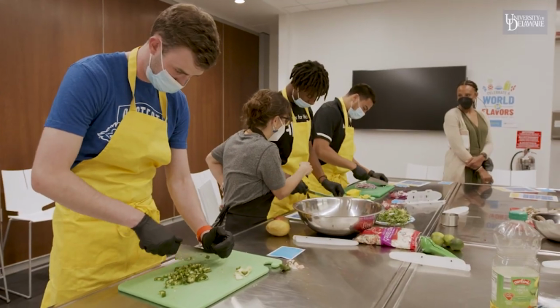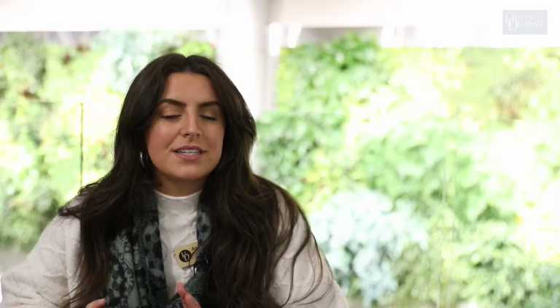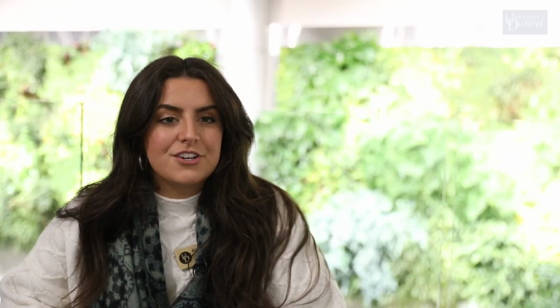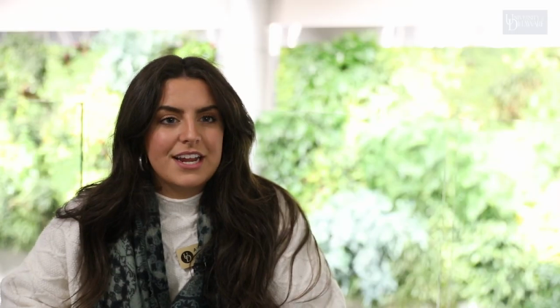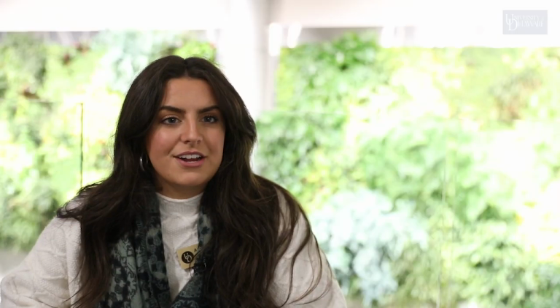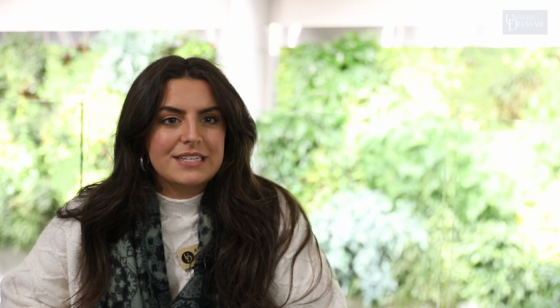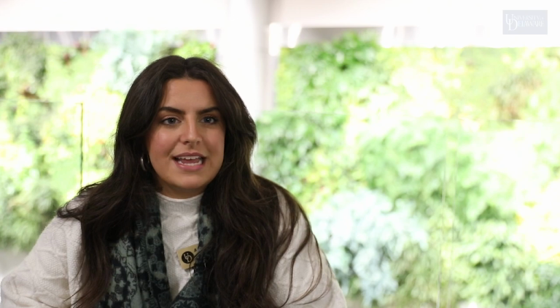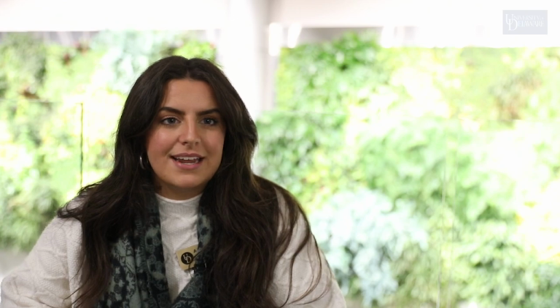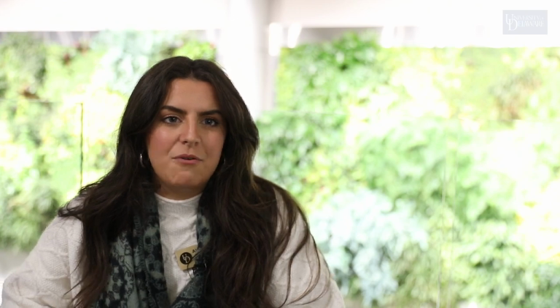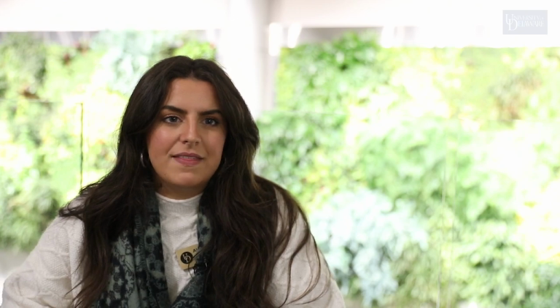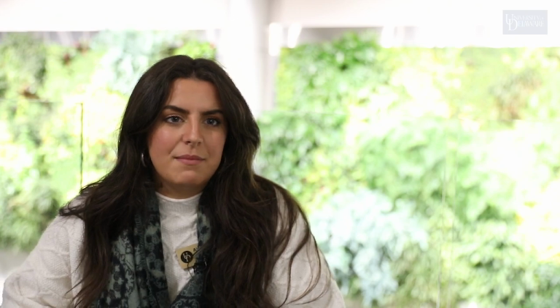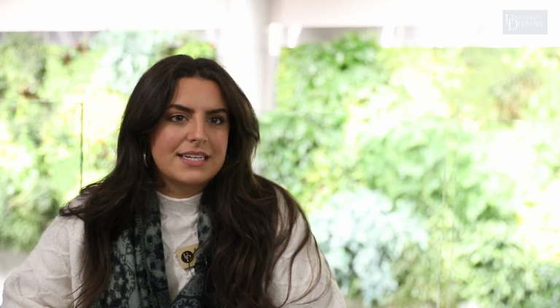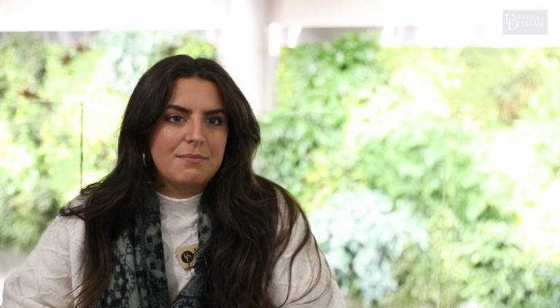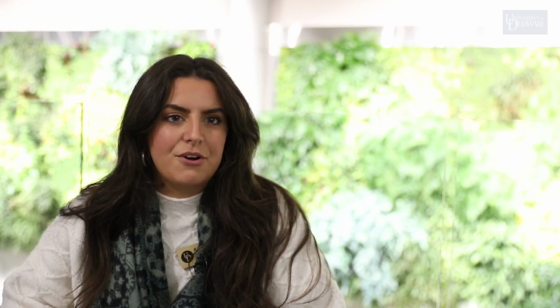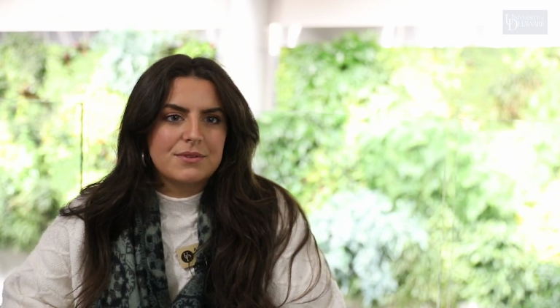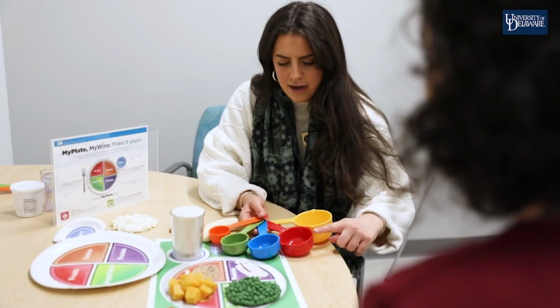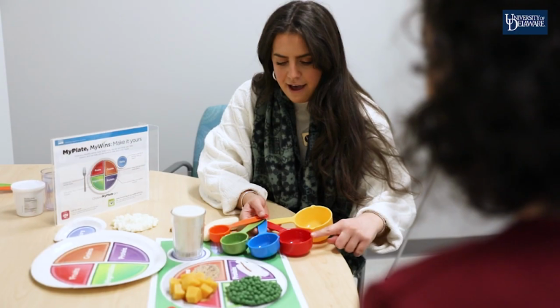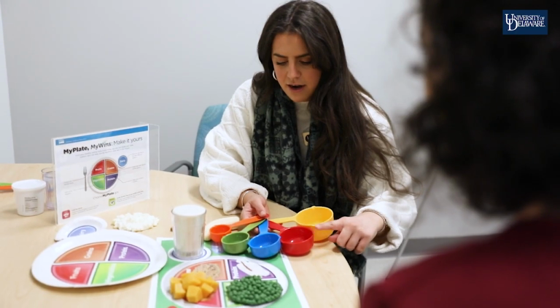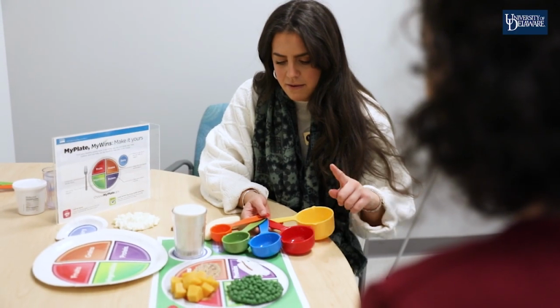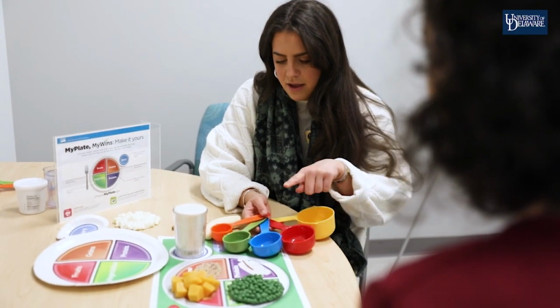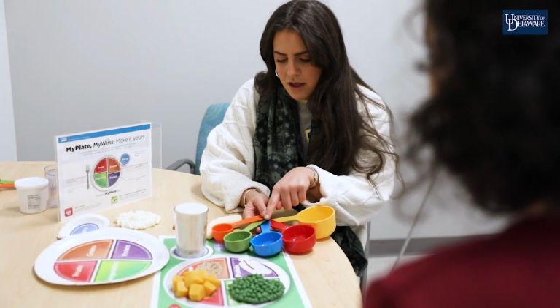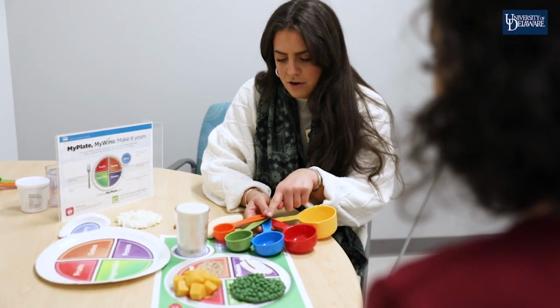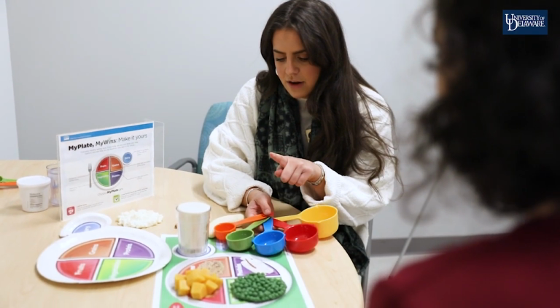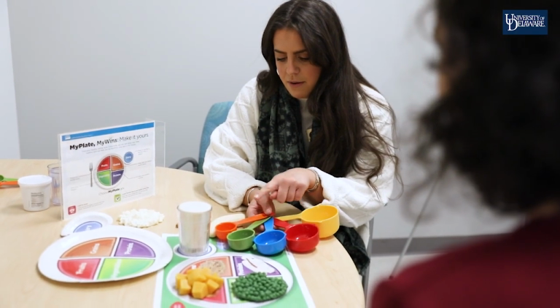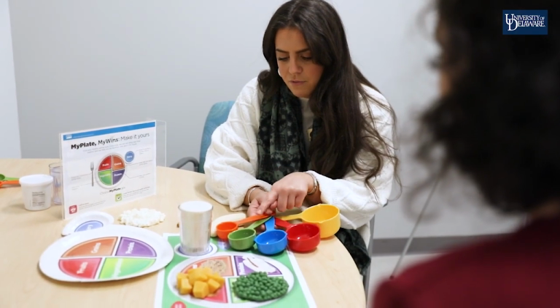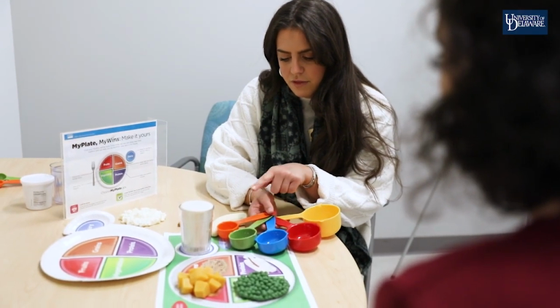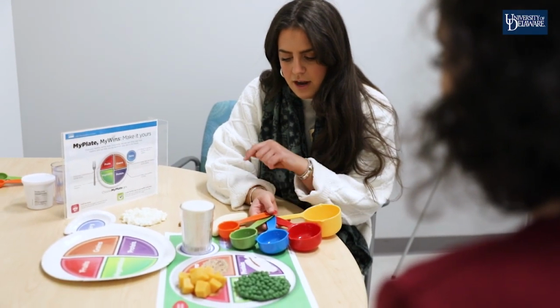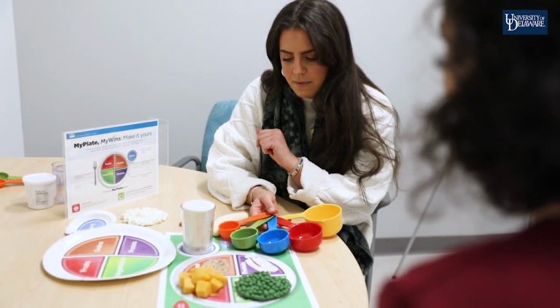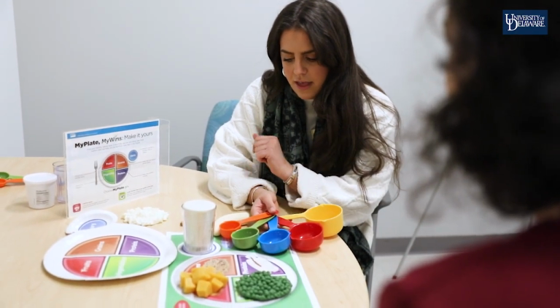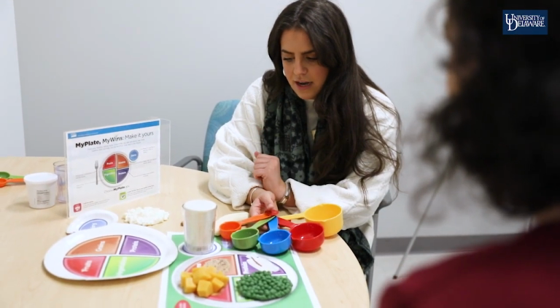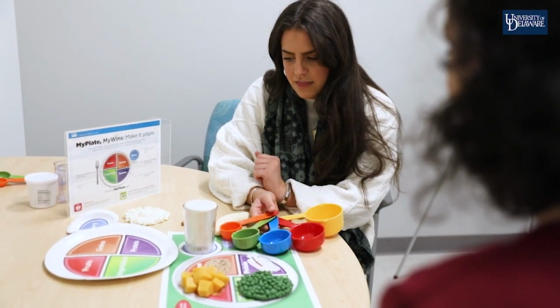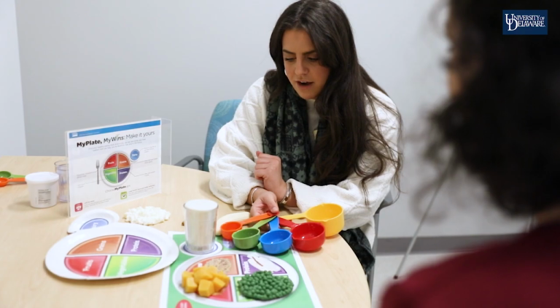I went to undergrad here at UD and now I'm in the MSDI program — that's the master's in nutrition and dietetics combined with the dietetic internship.